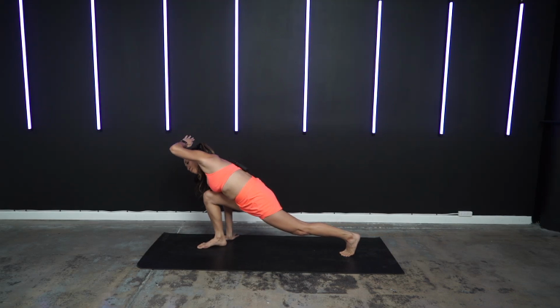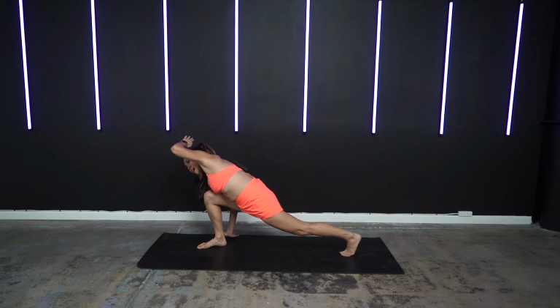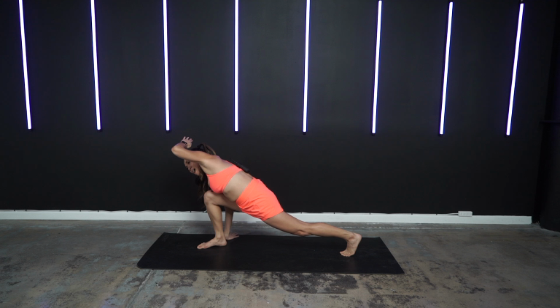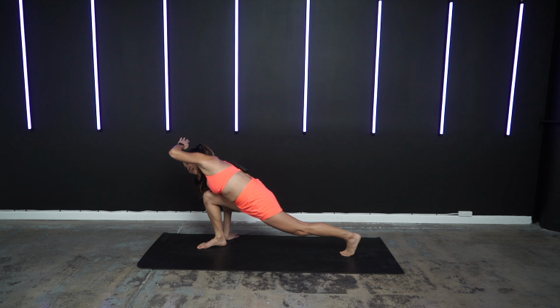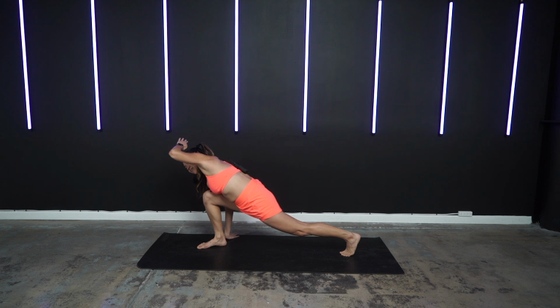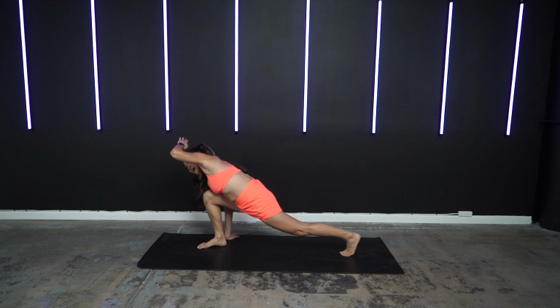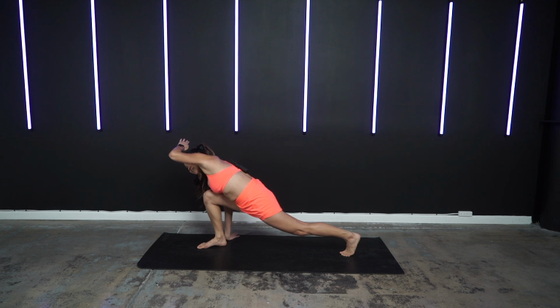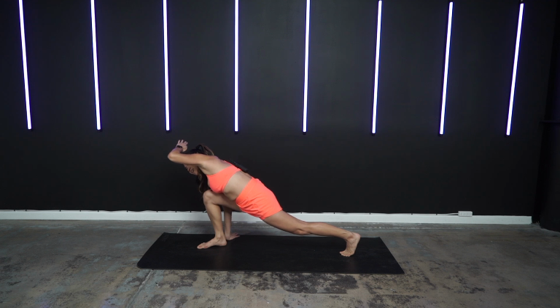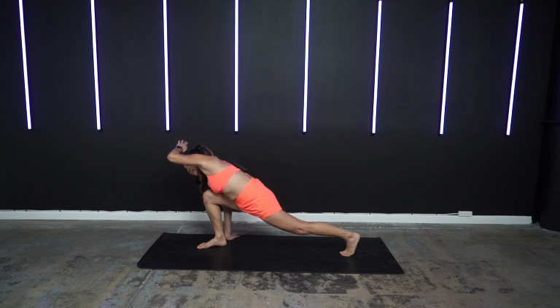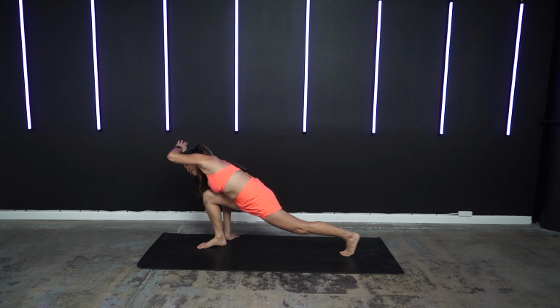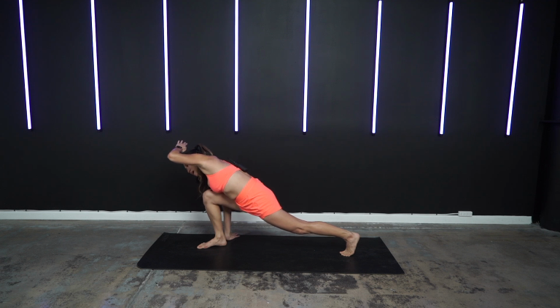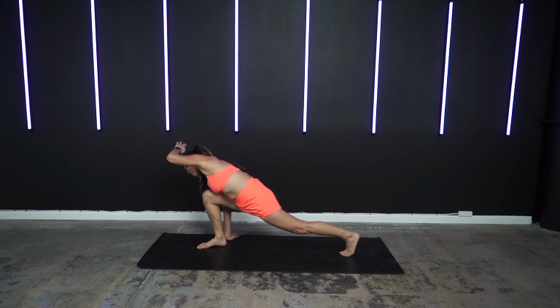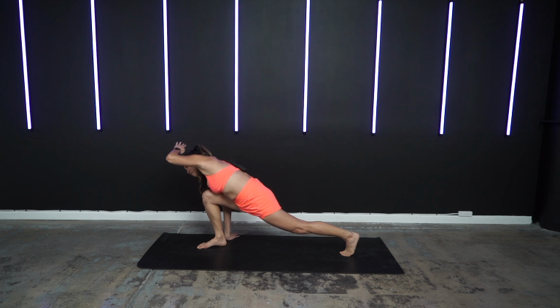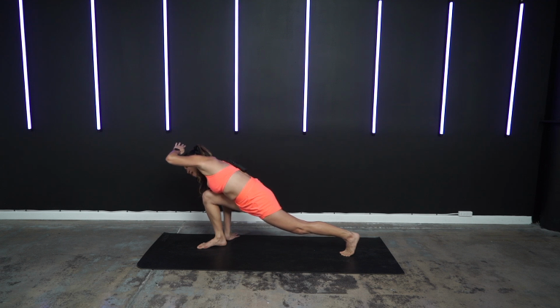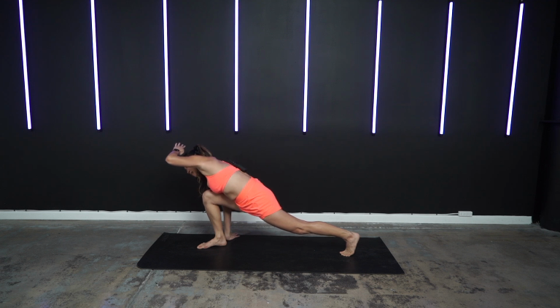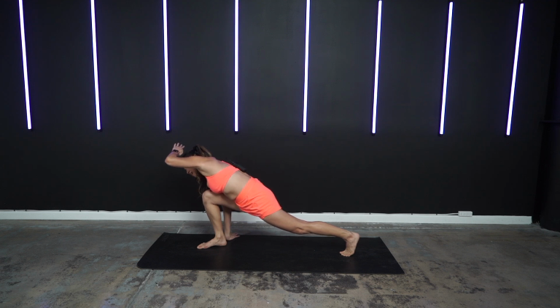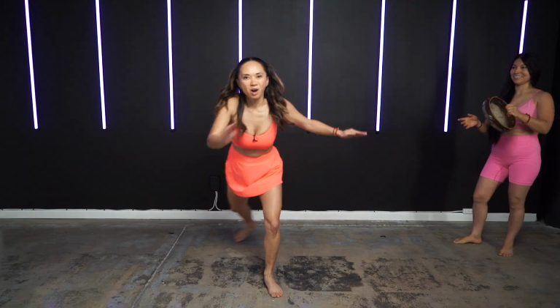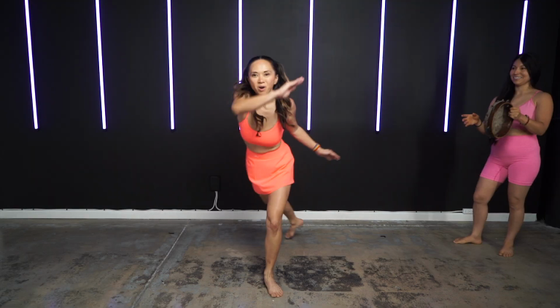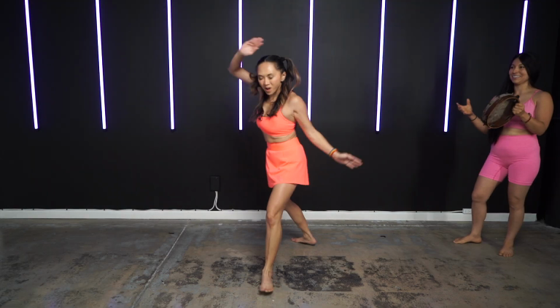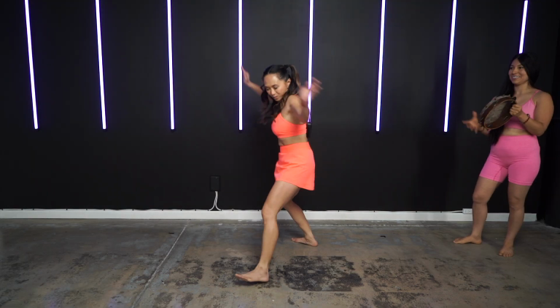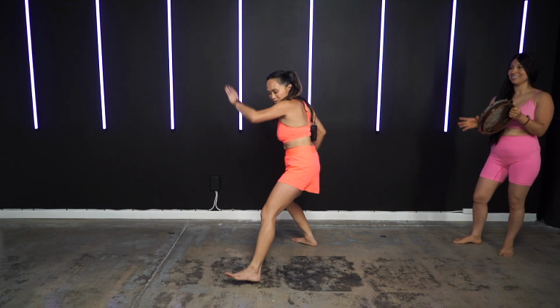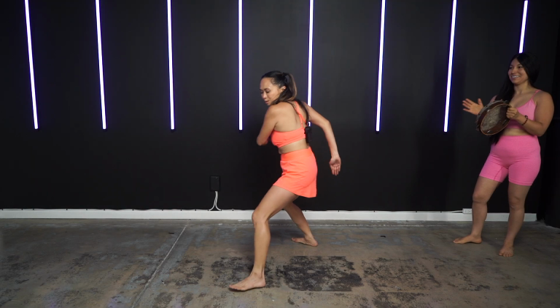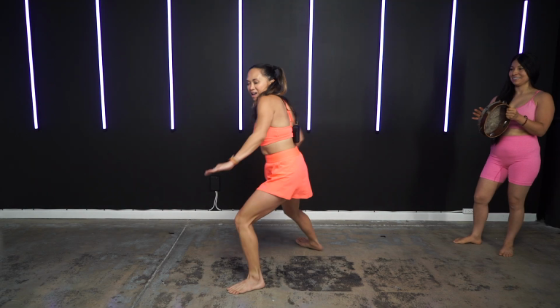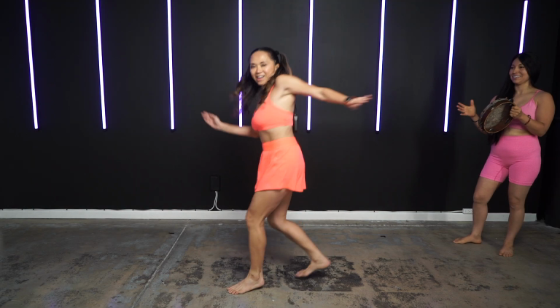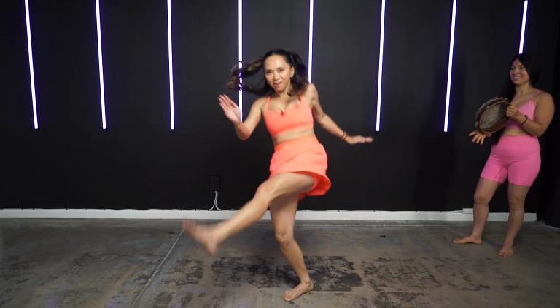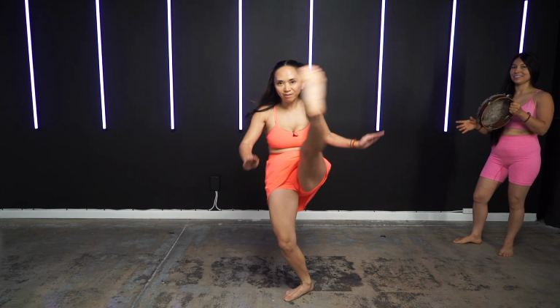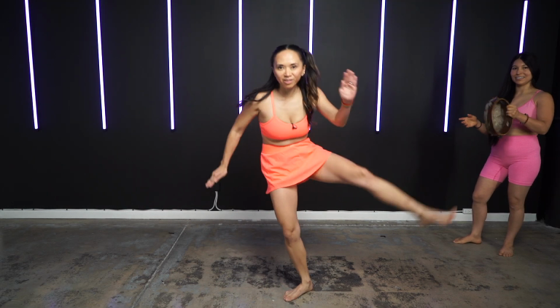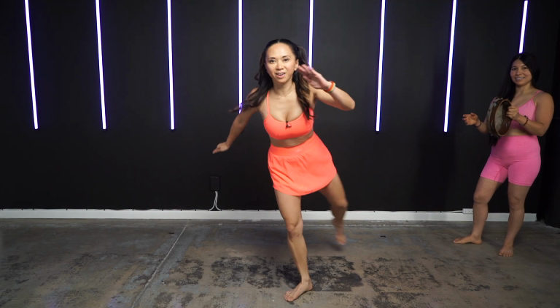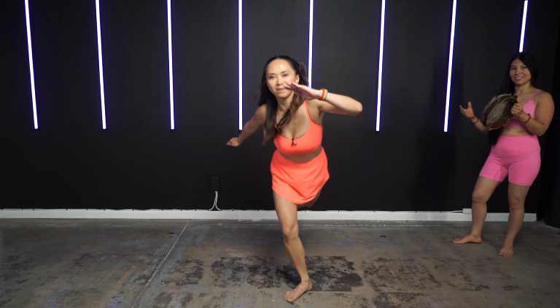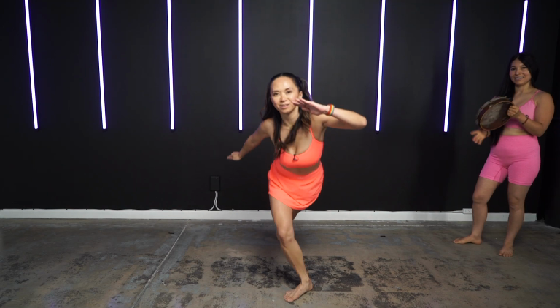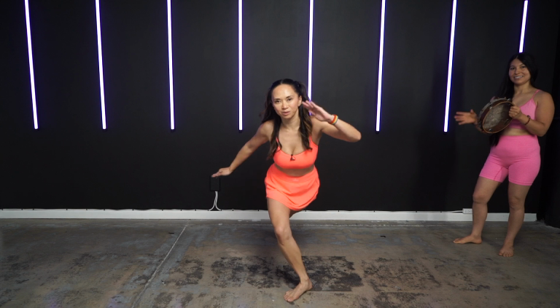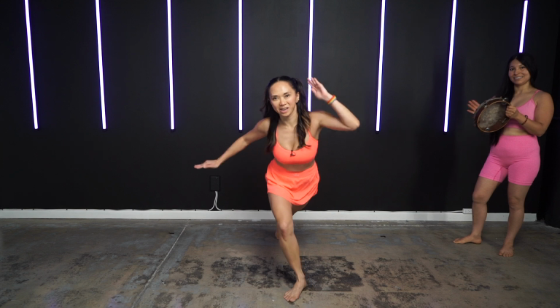Block that kick, escape from that kick. What? When you smile, everything melts away.